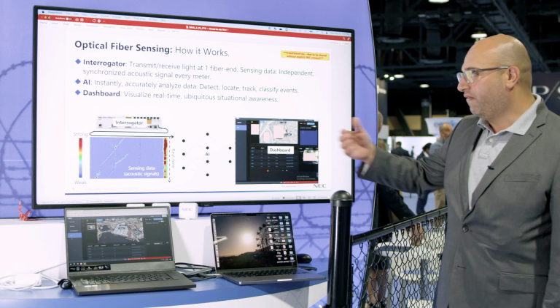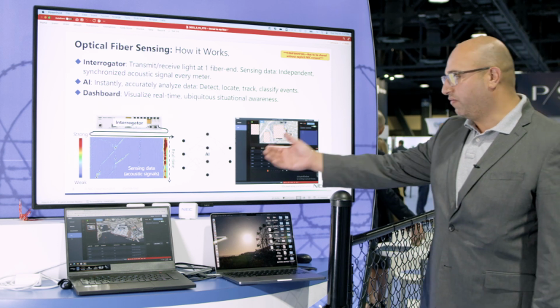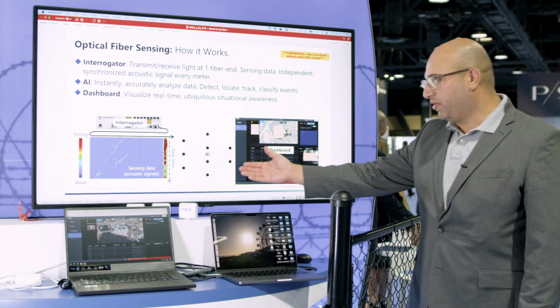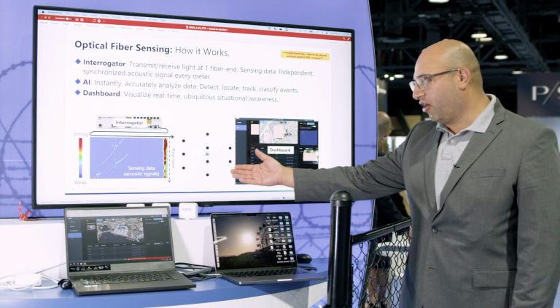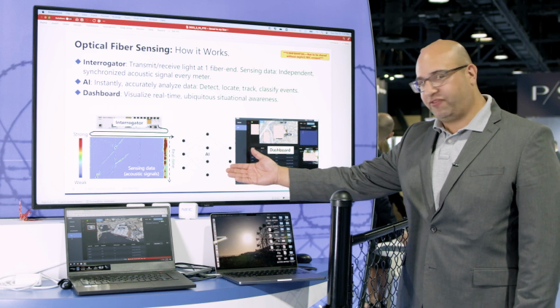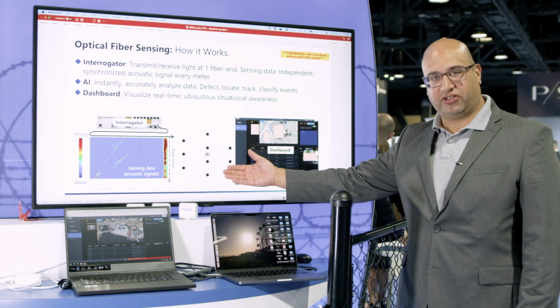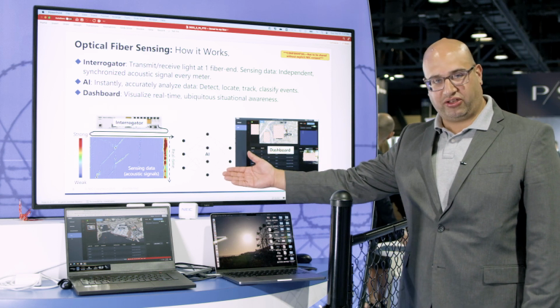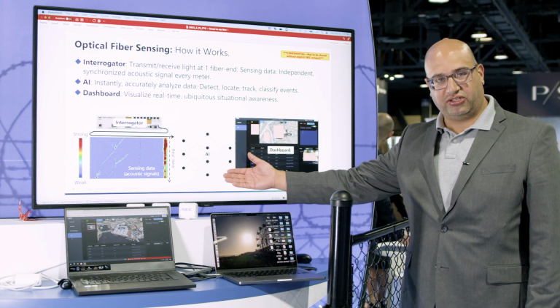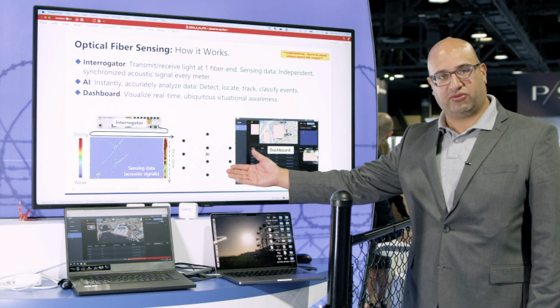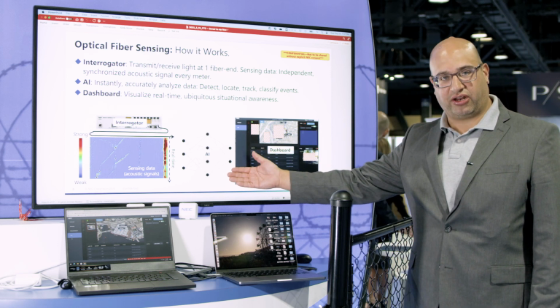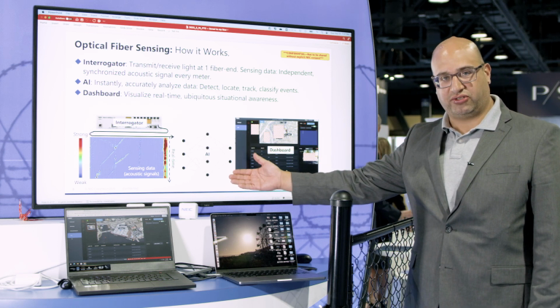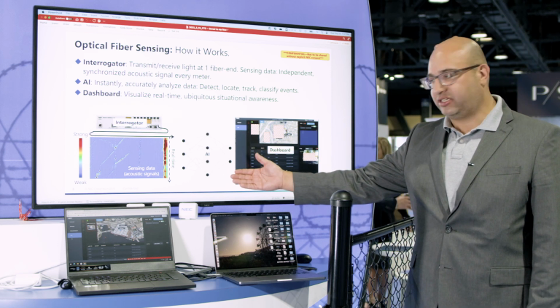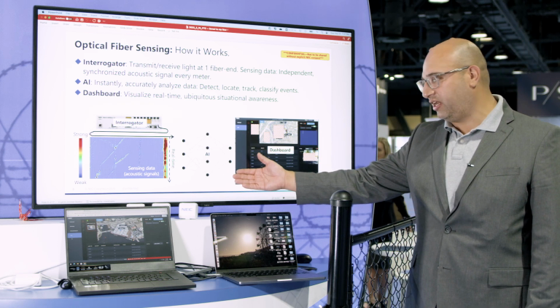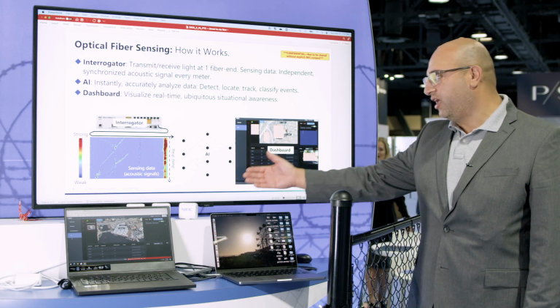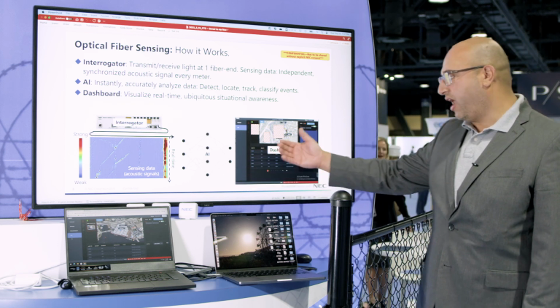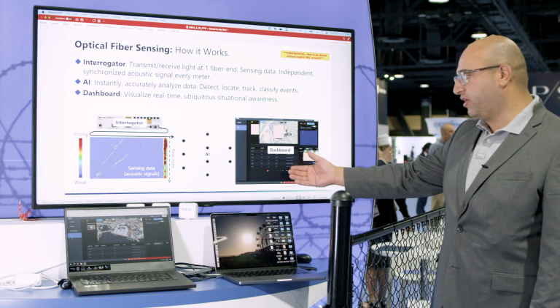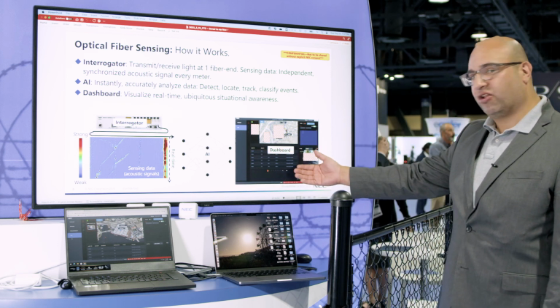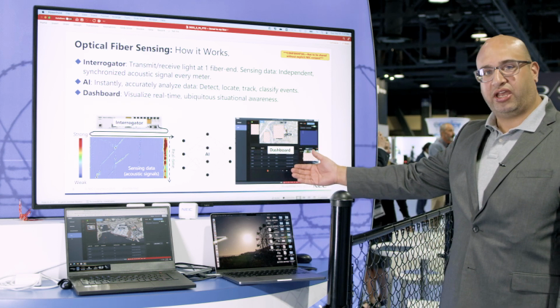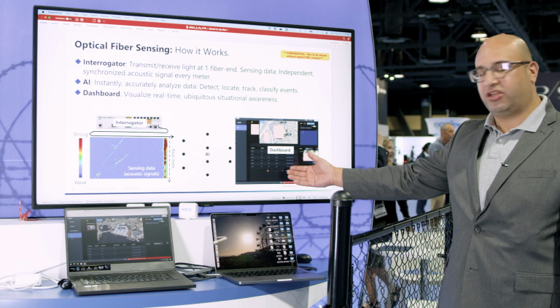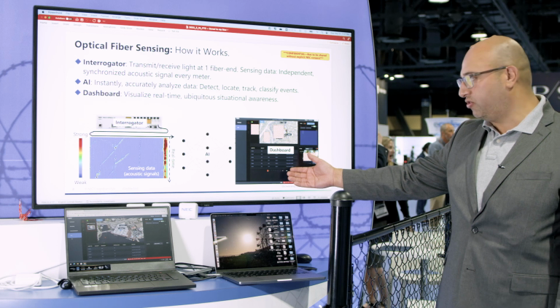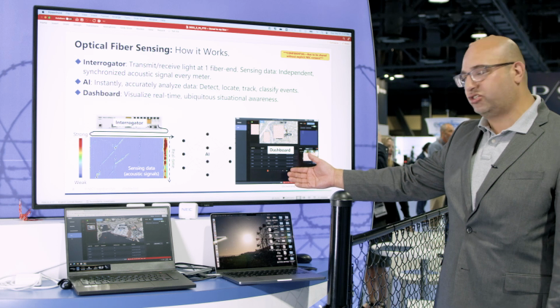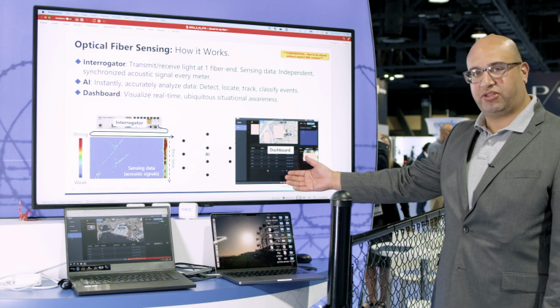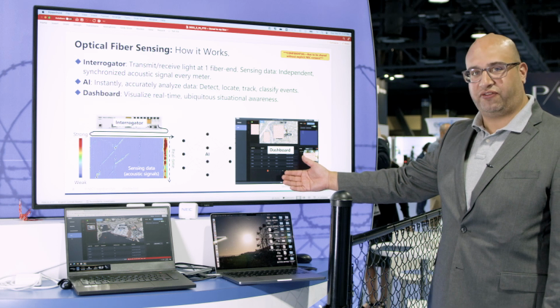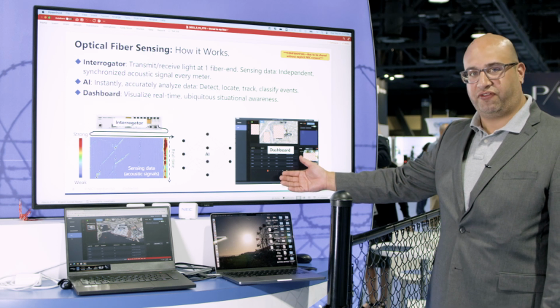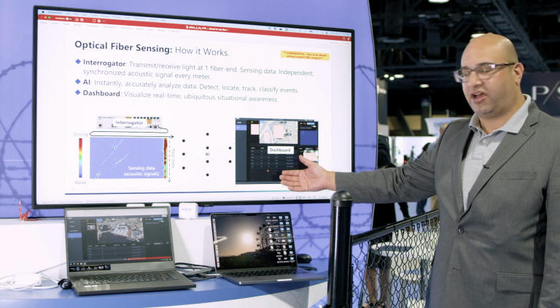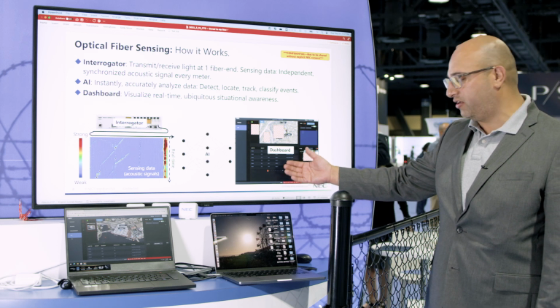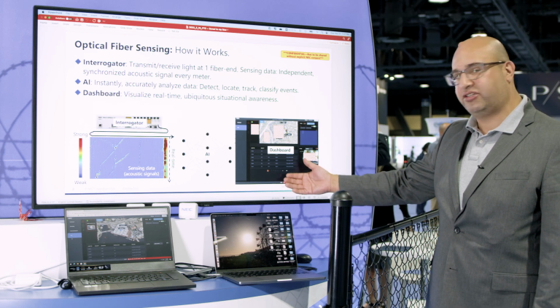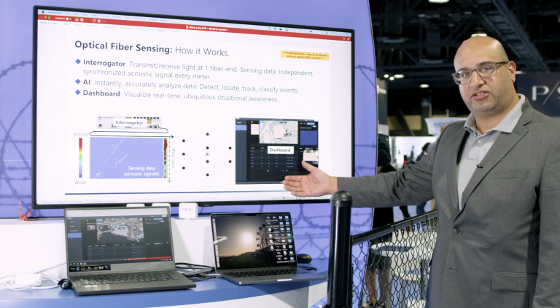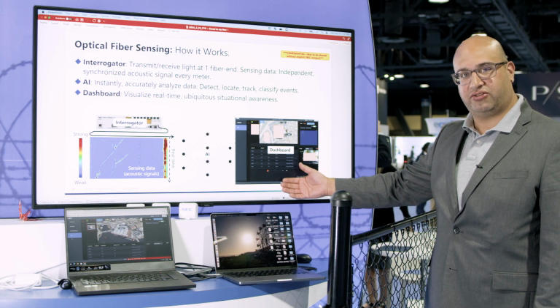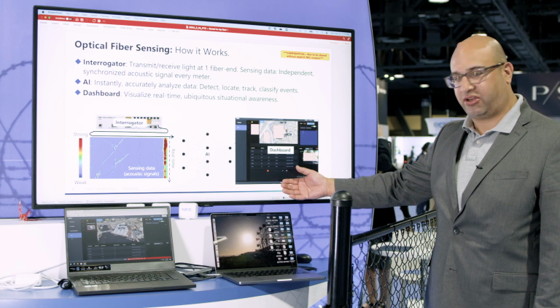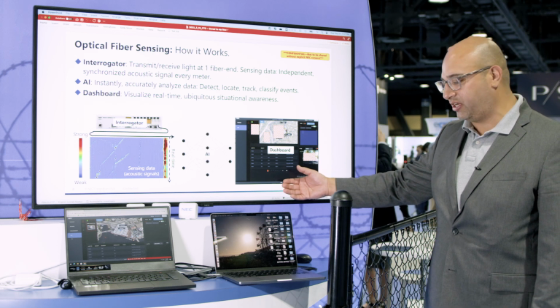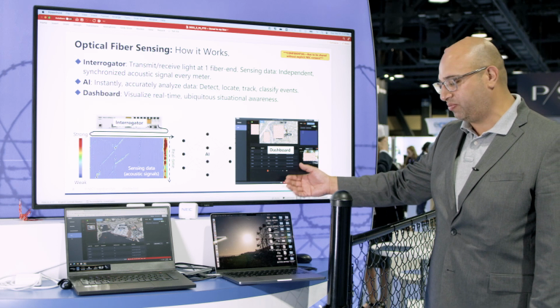We apply artificial intelligence to that acoustic data and we can locate intrusions to within a few feet on an easy-to-use security dashboard.